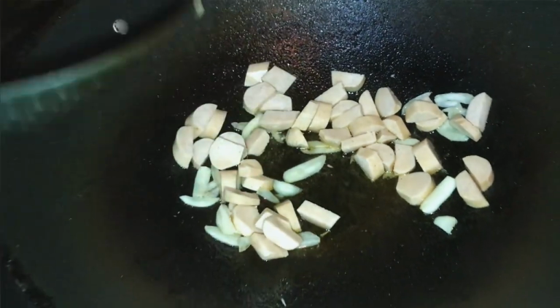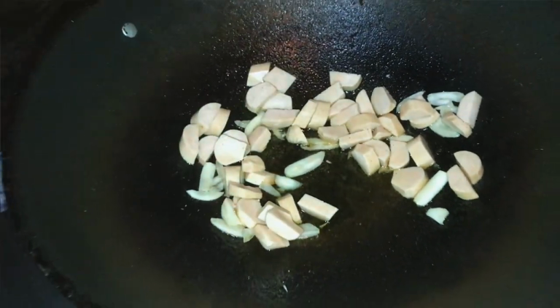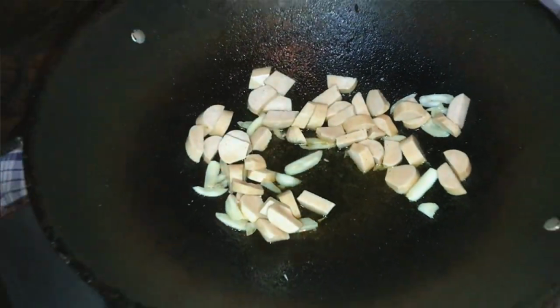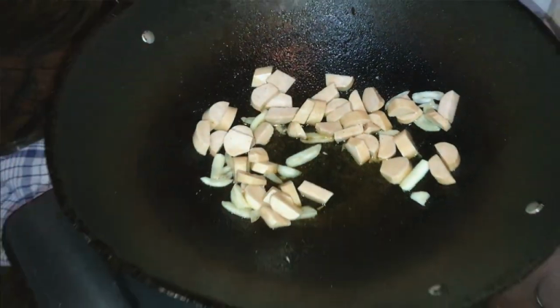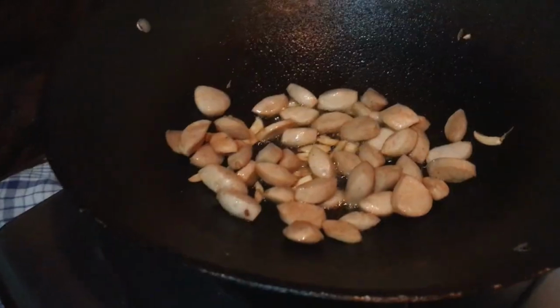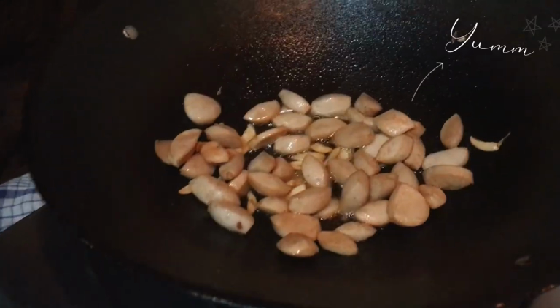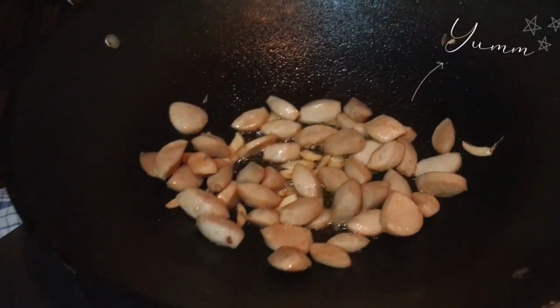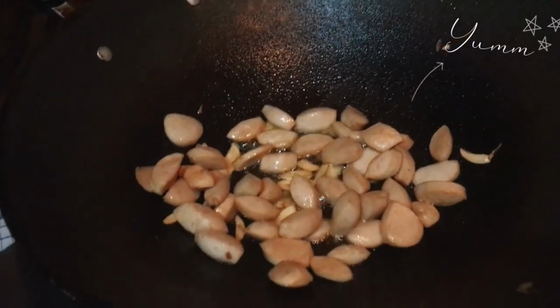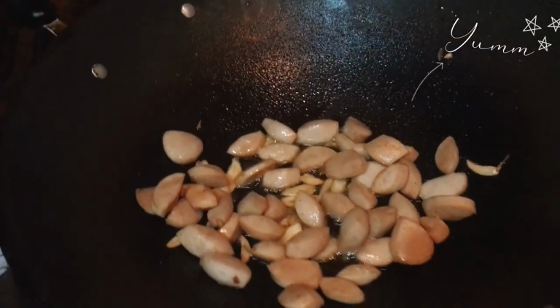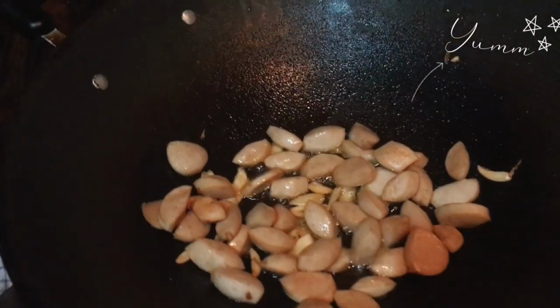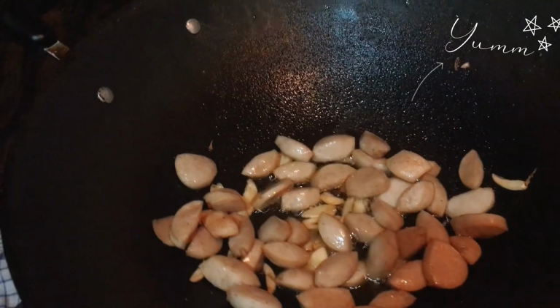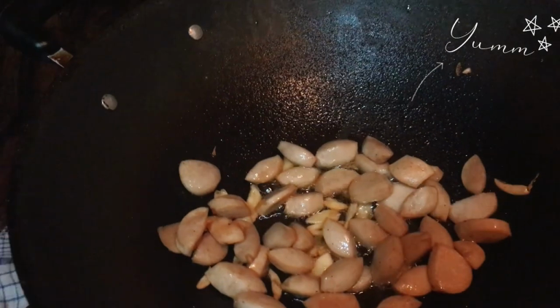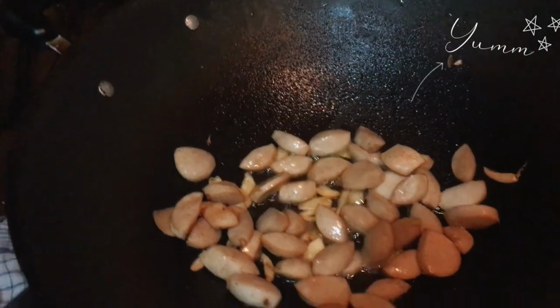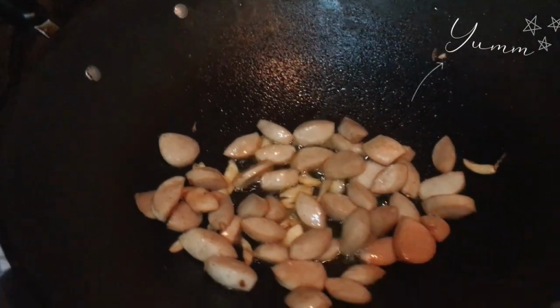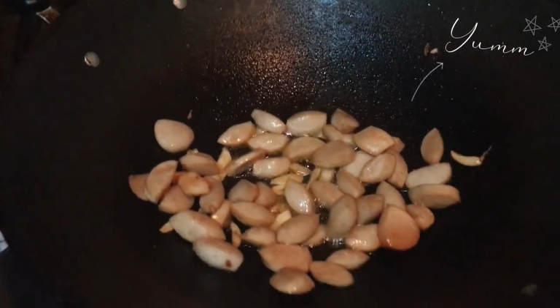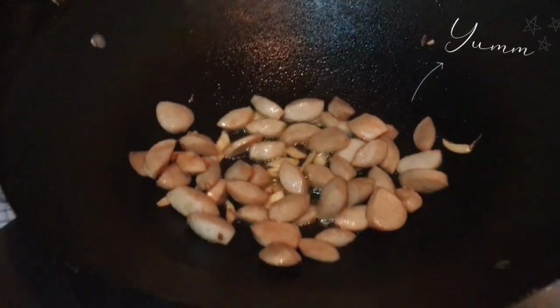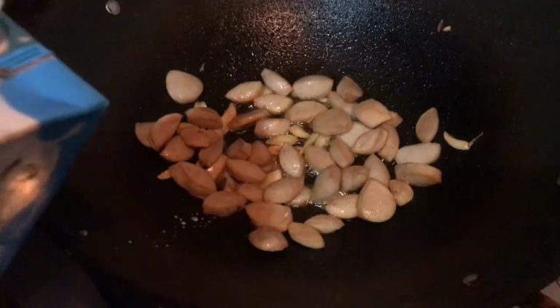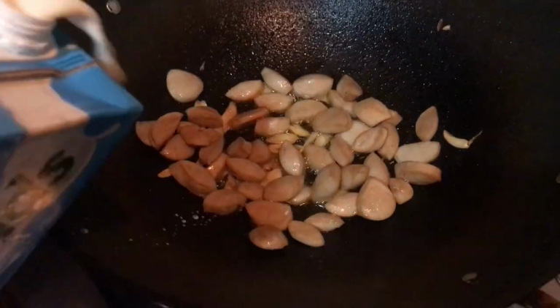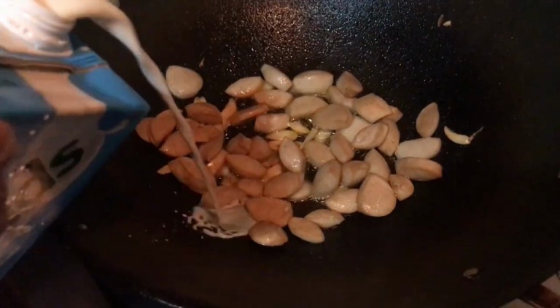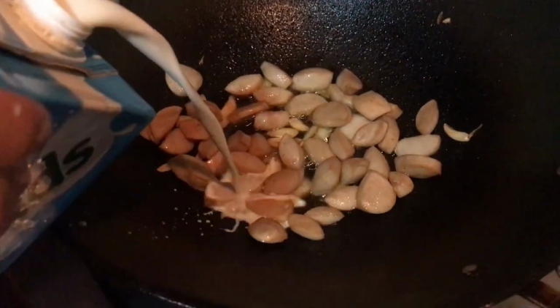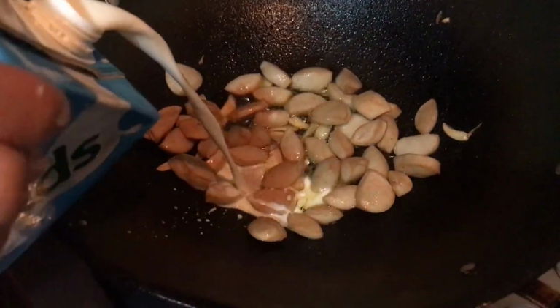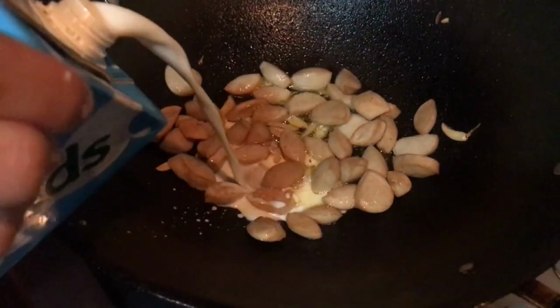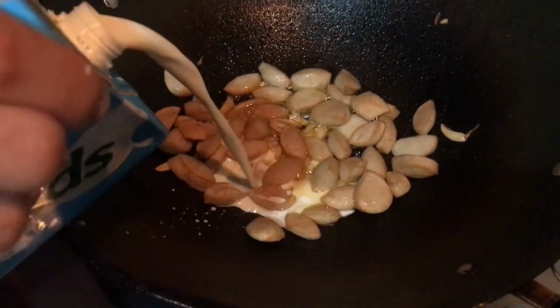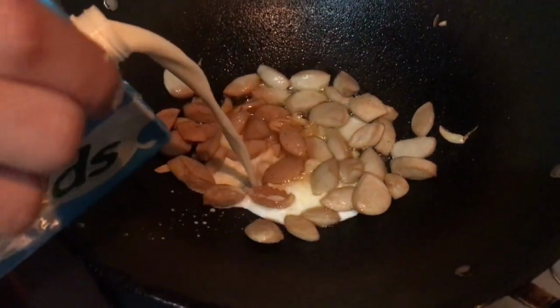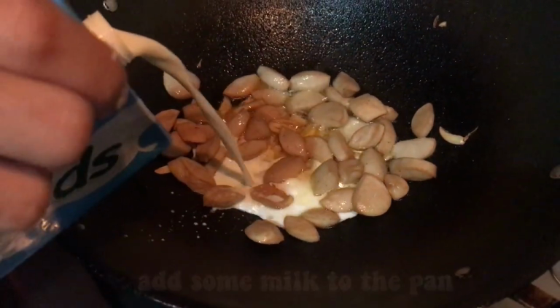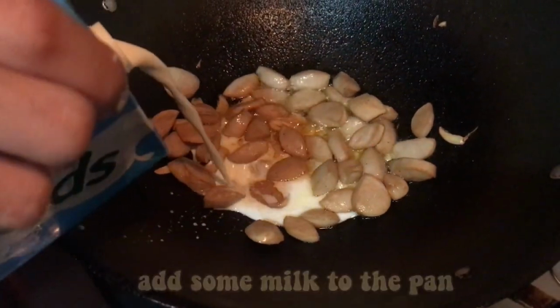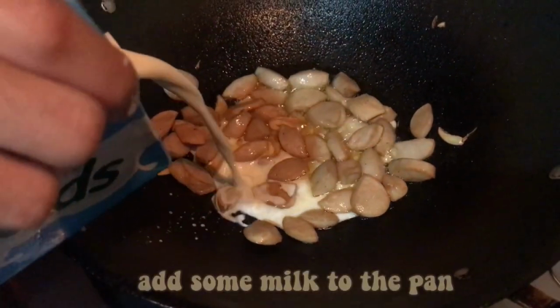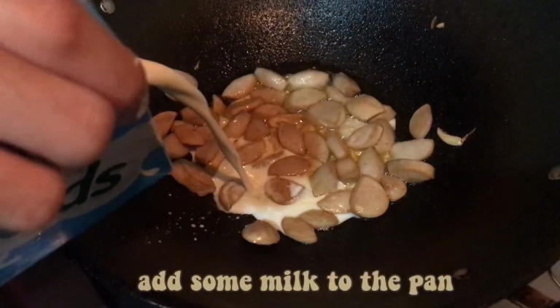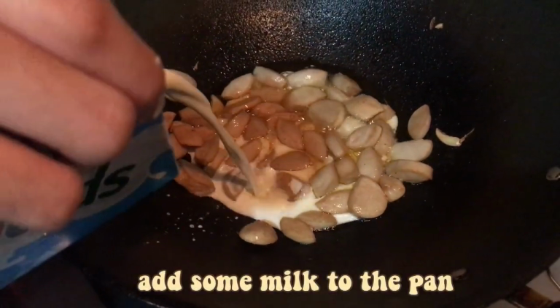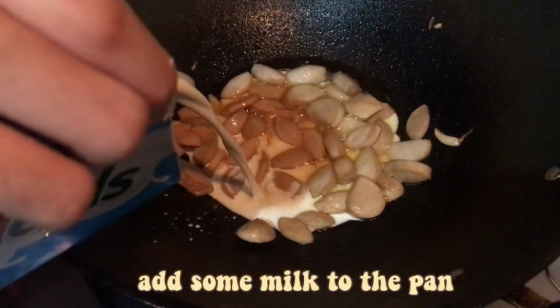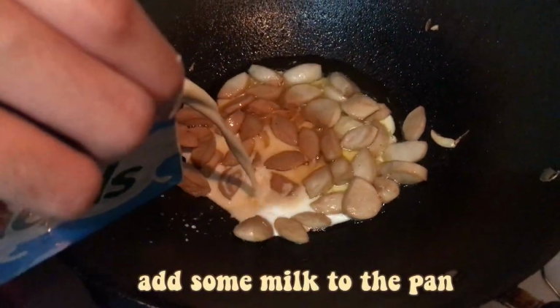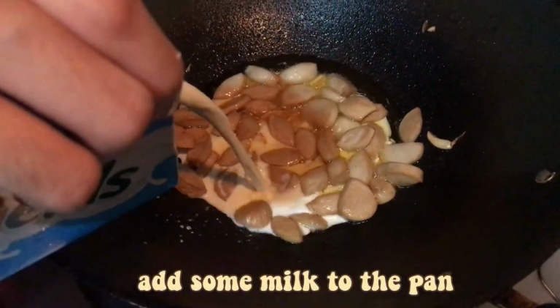After the sausage and onions are cooked, add some milk into the pan.